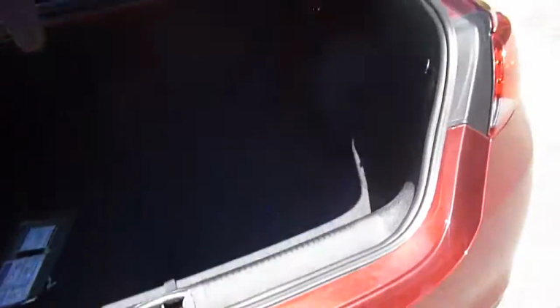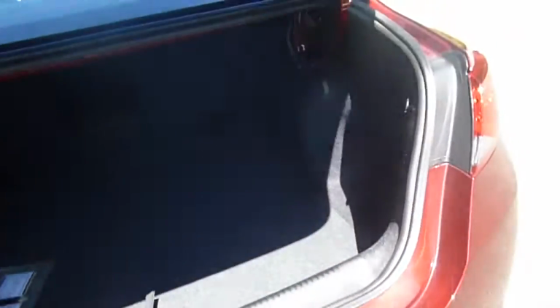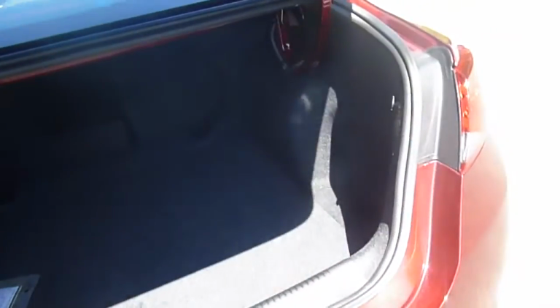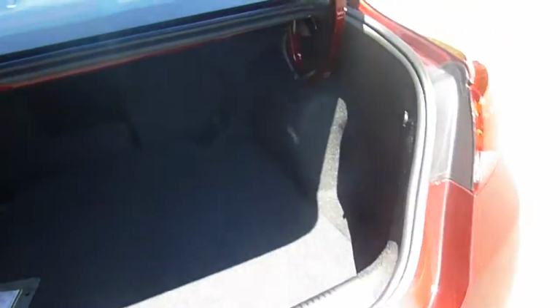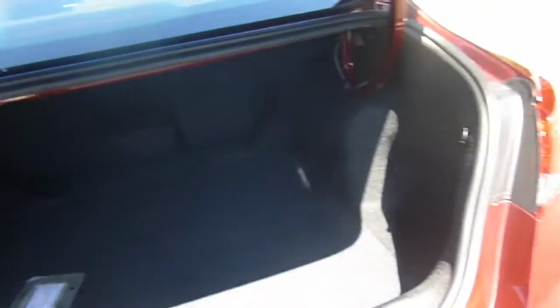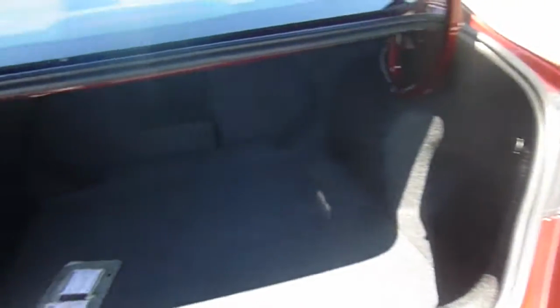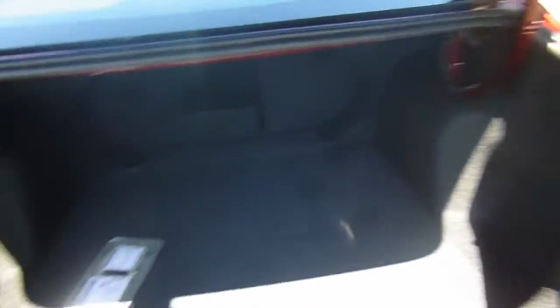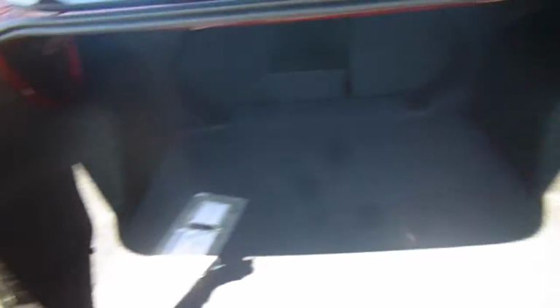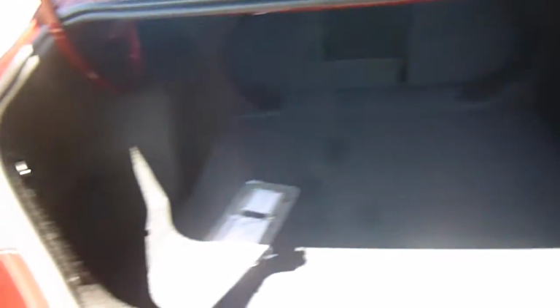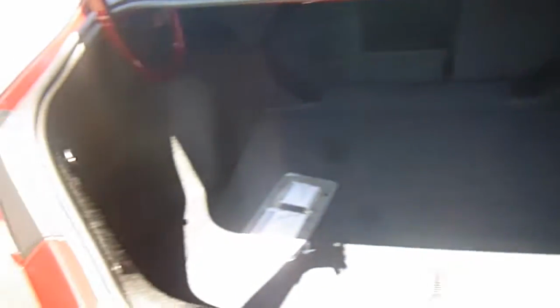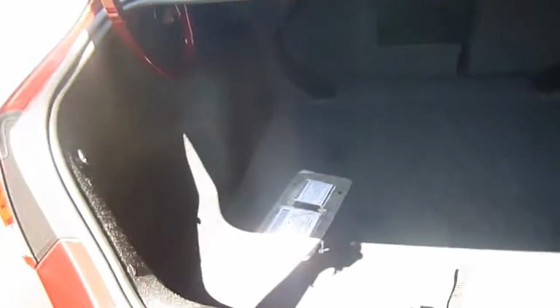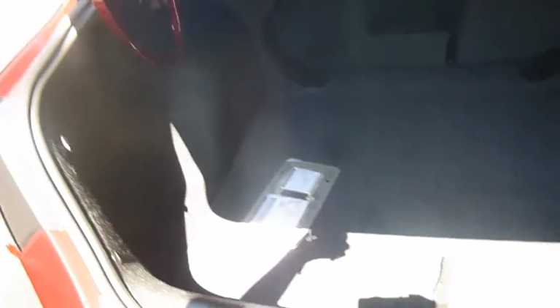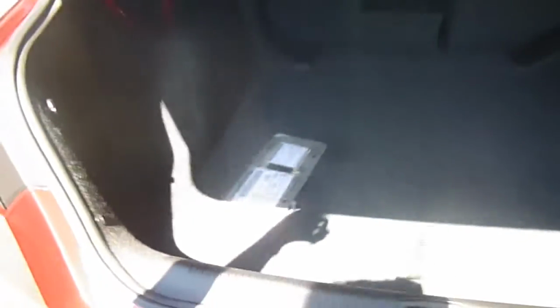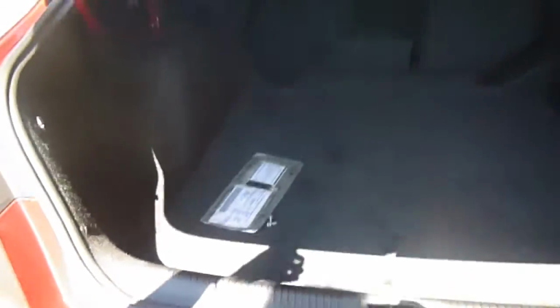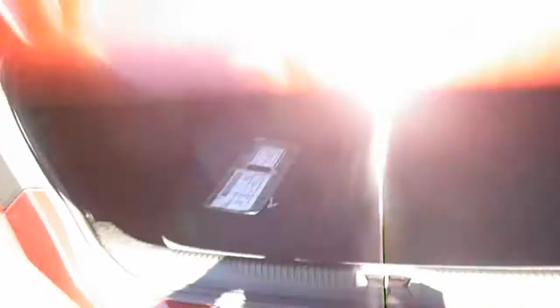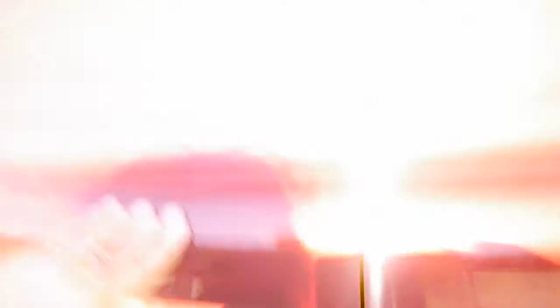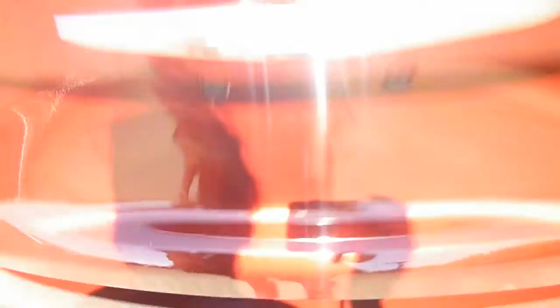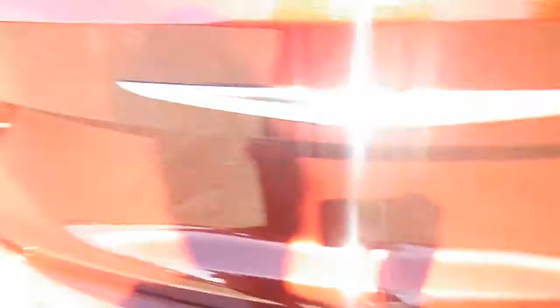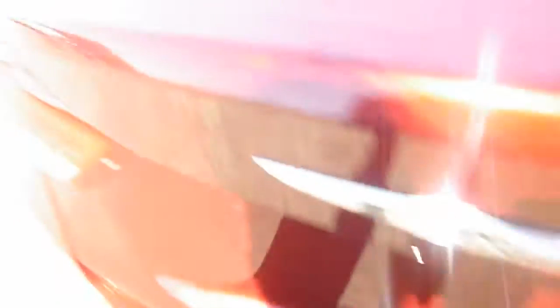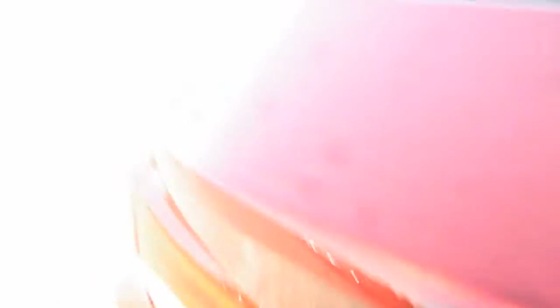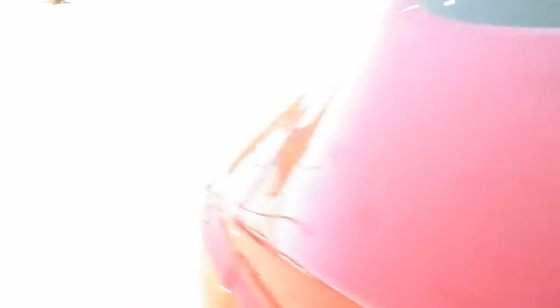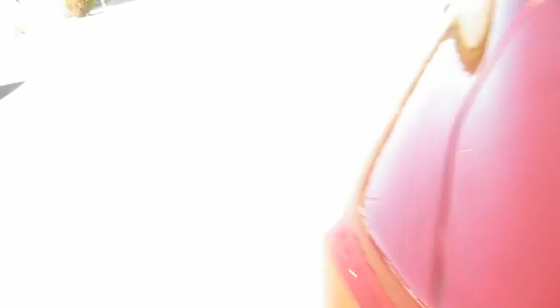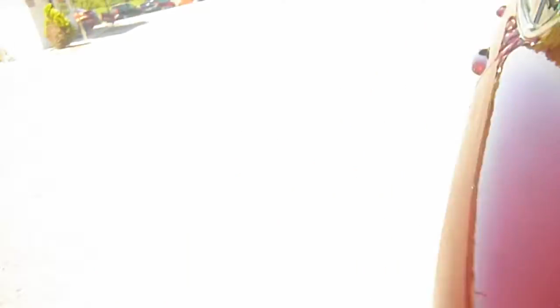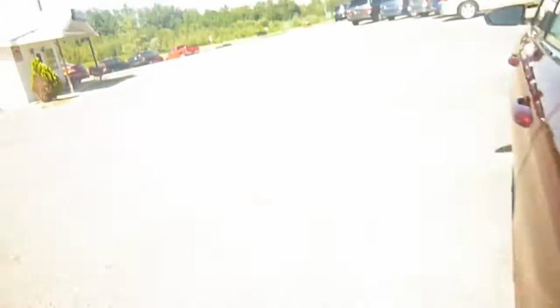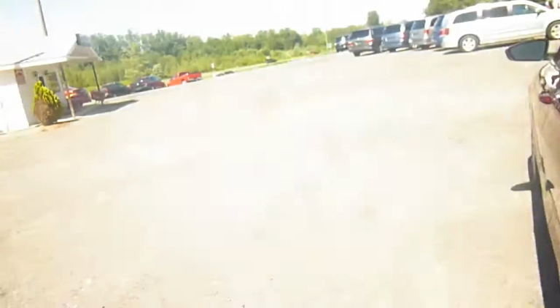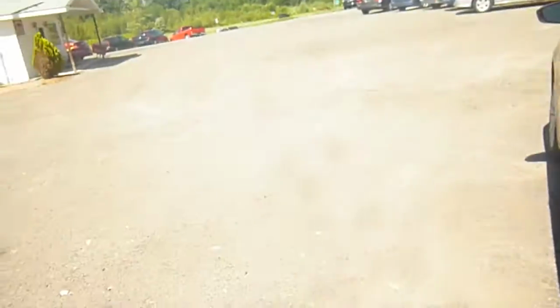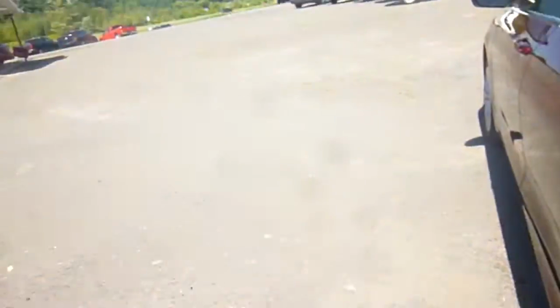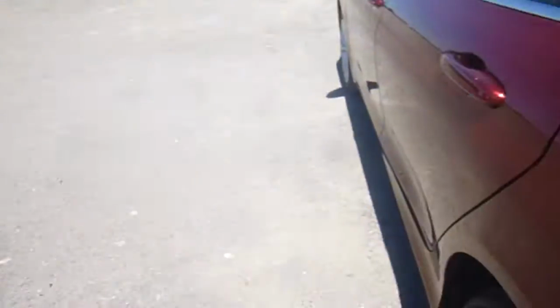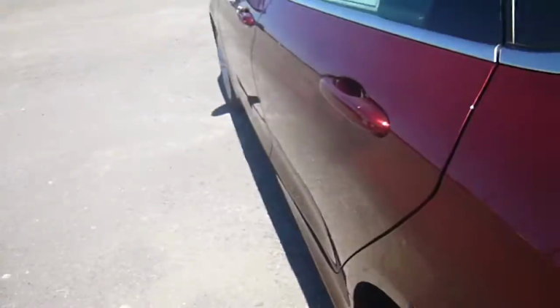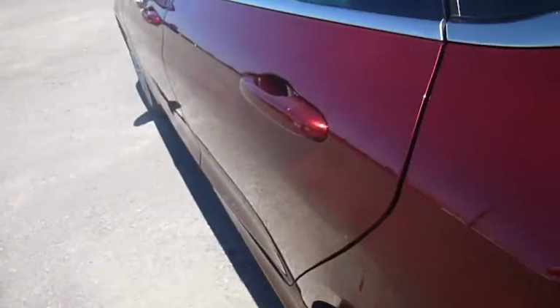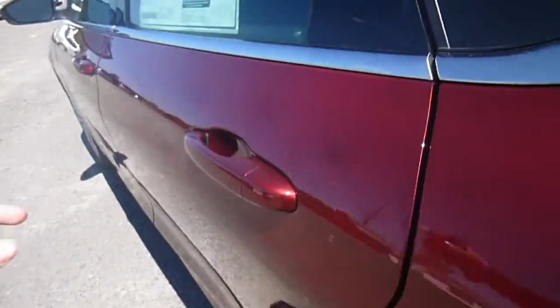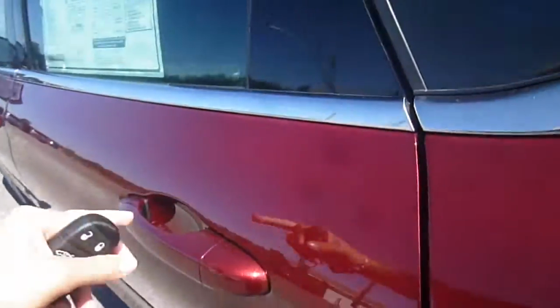There's lots of room for storage in the back here with a dark interior. Let's go over and check out the inside.